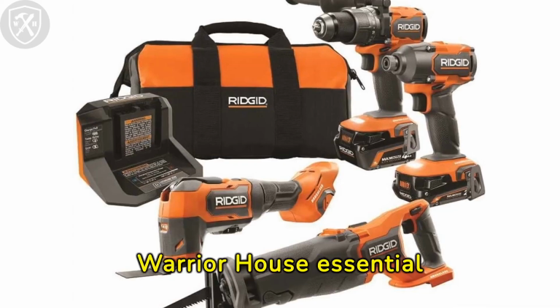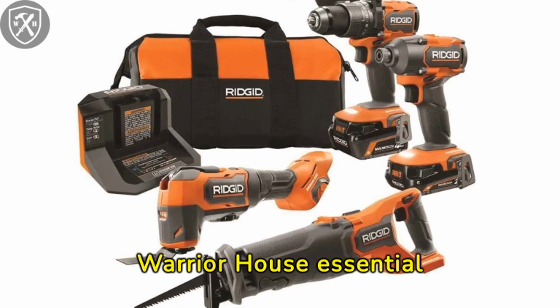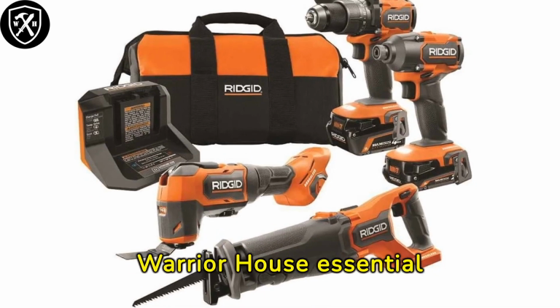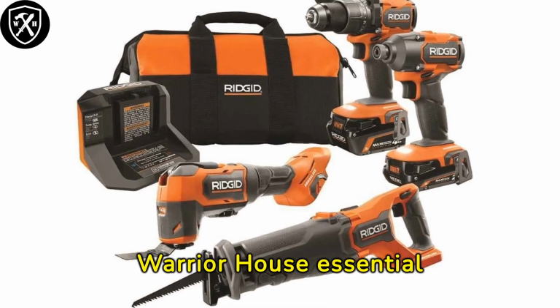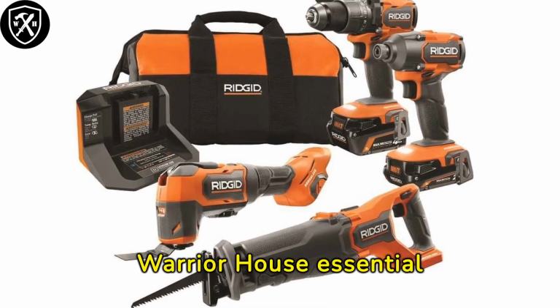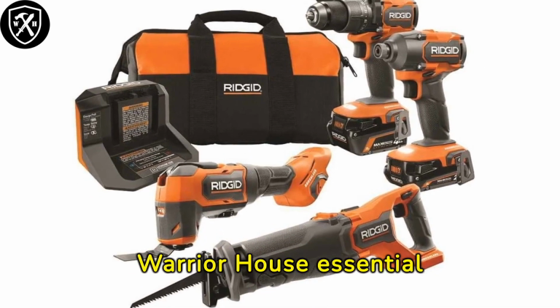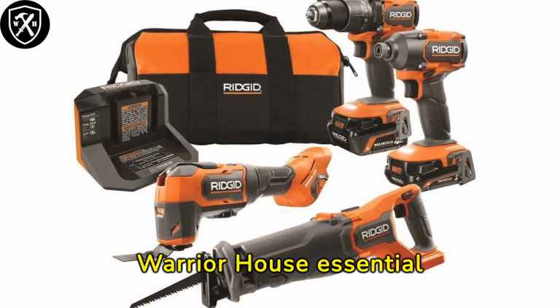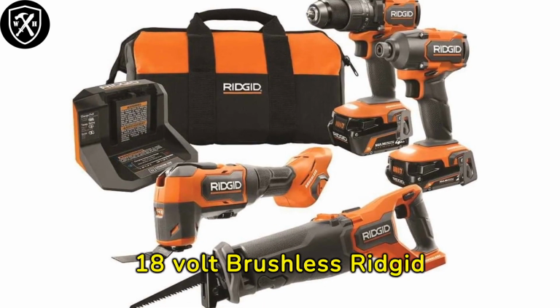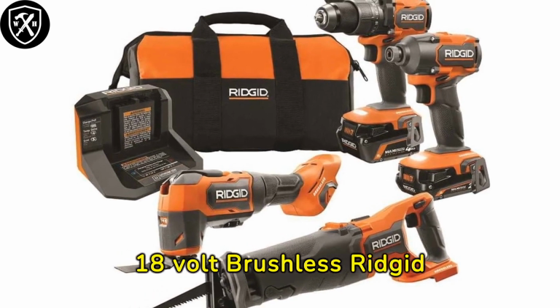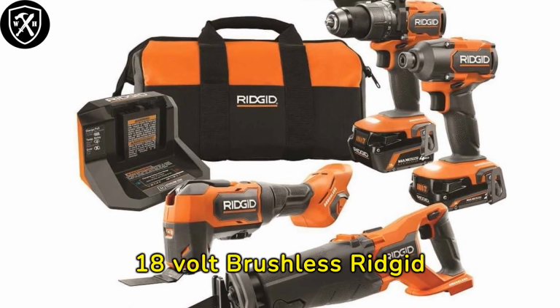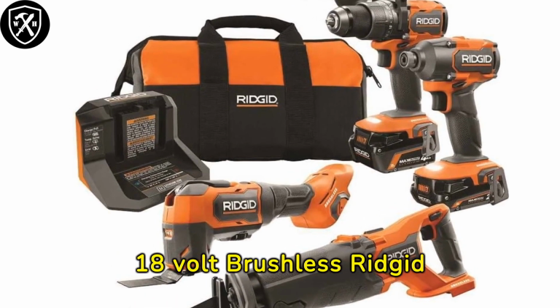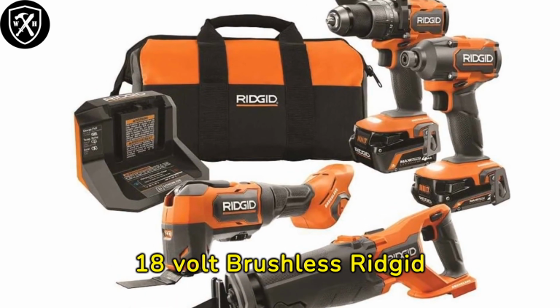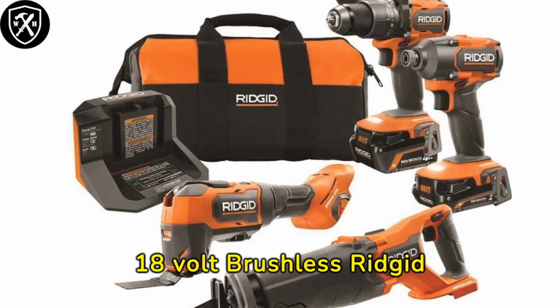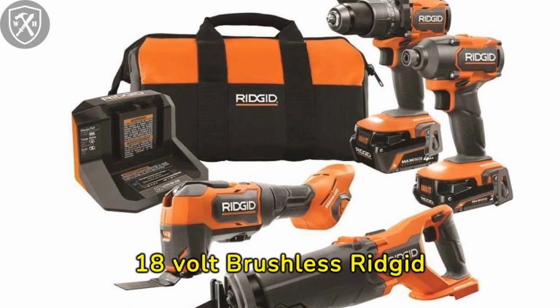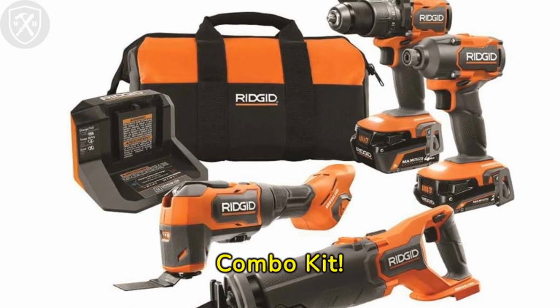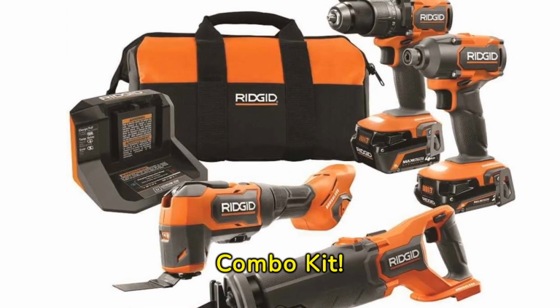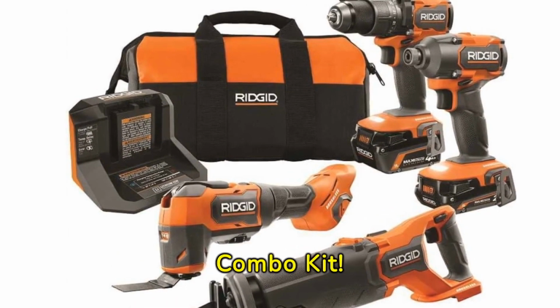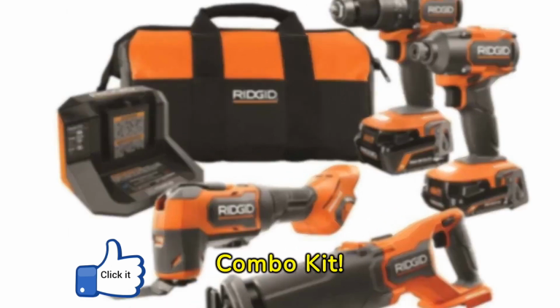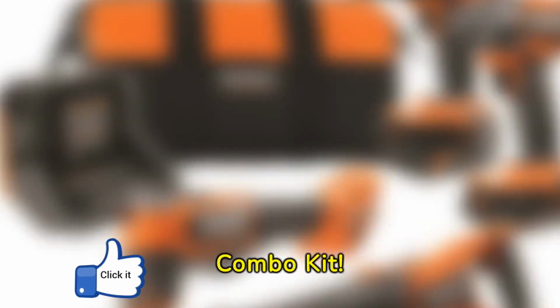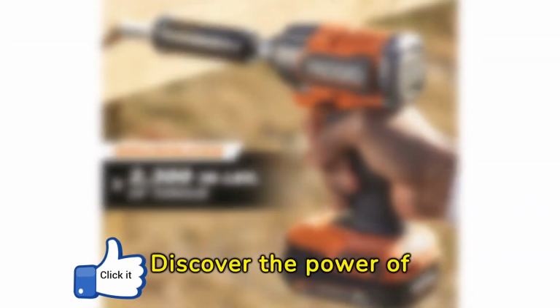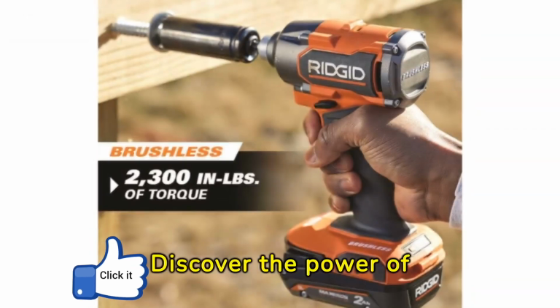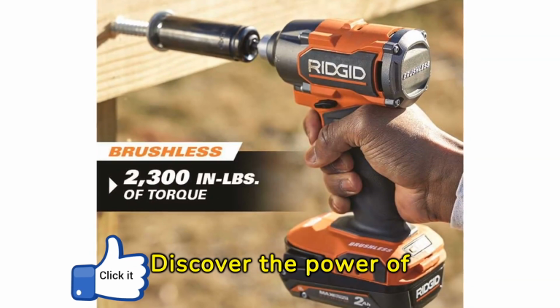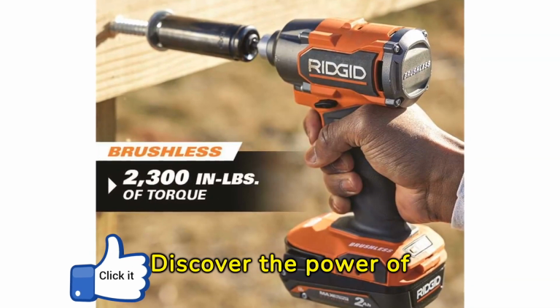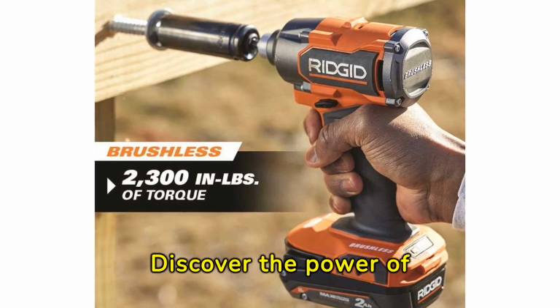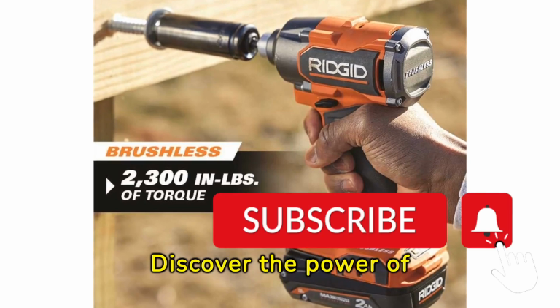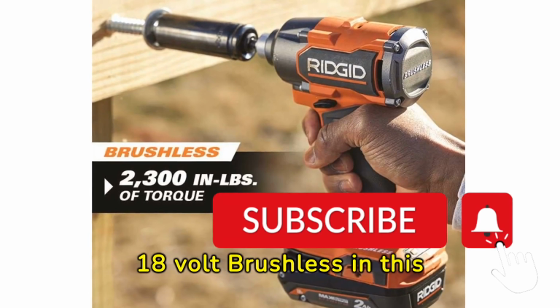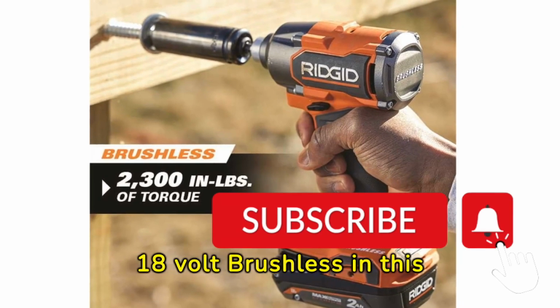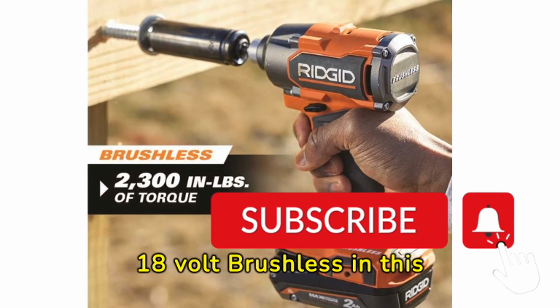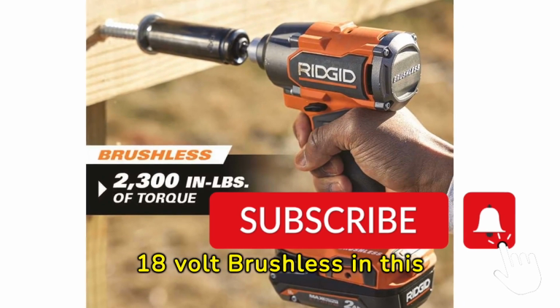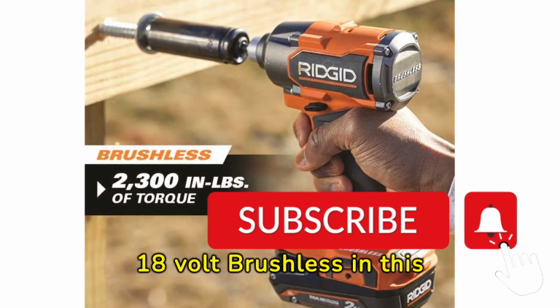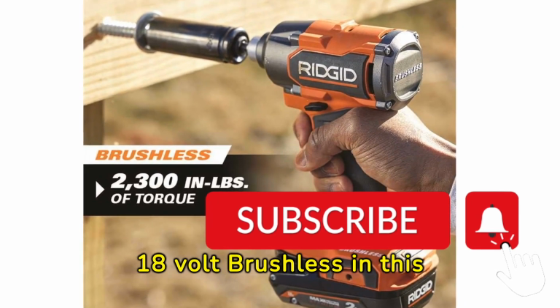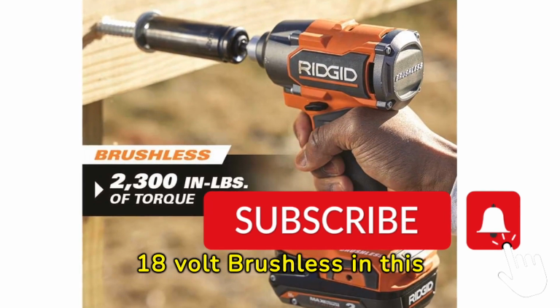Warrior House Essential 18V Brushless Rigid Combo Kit. Discover the power of 18V brushless in this kit.